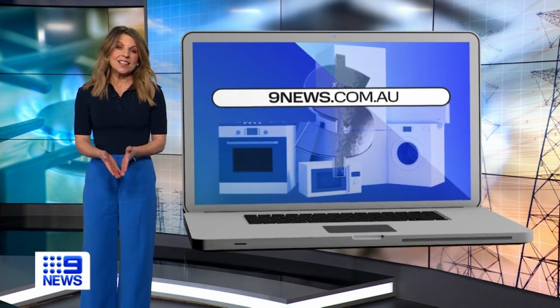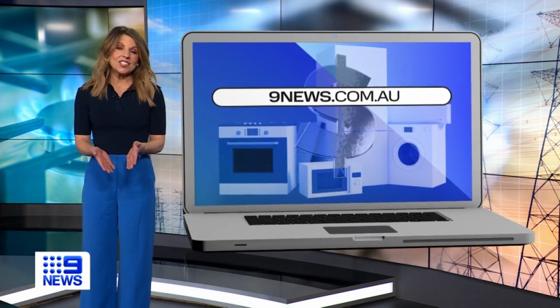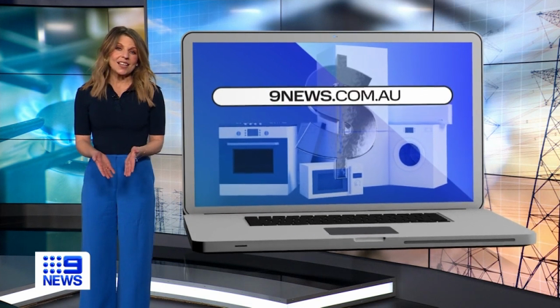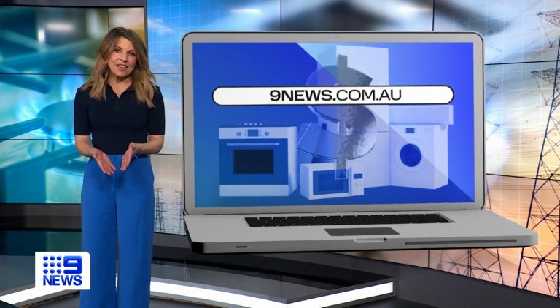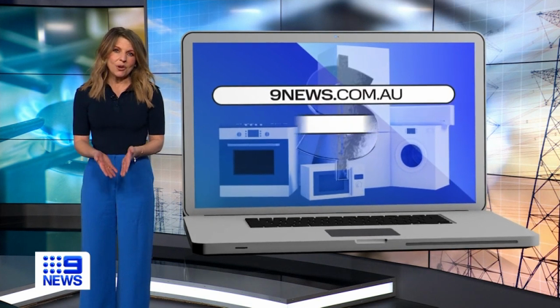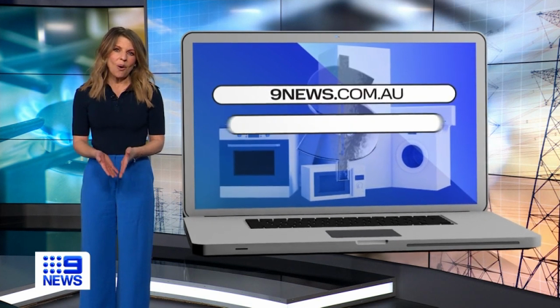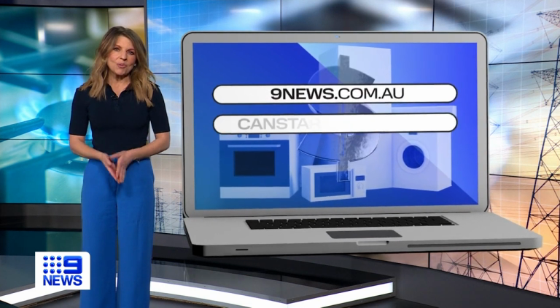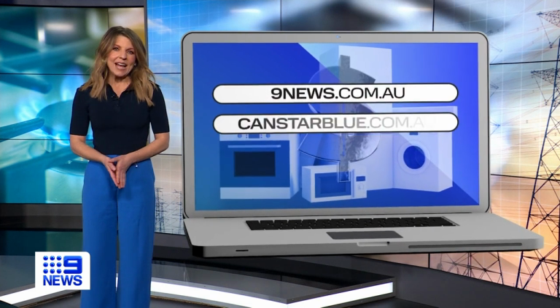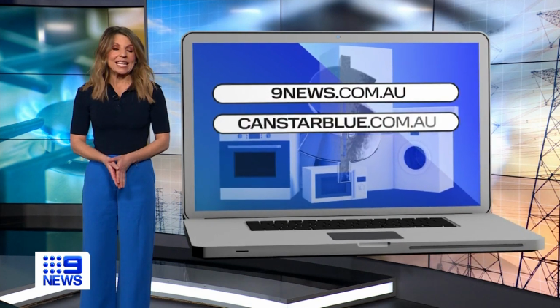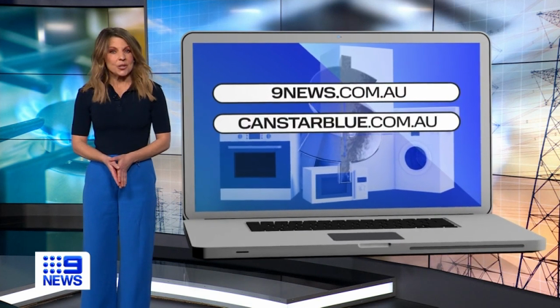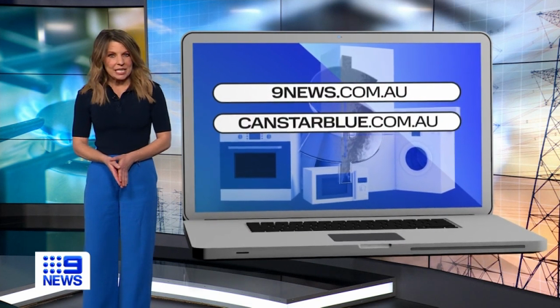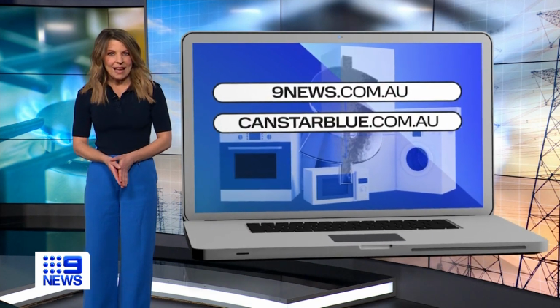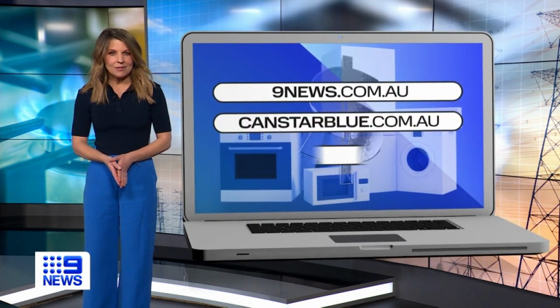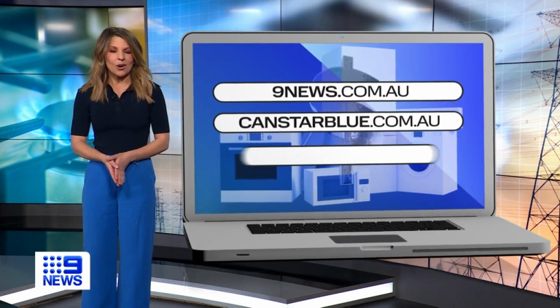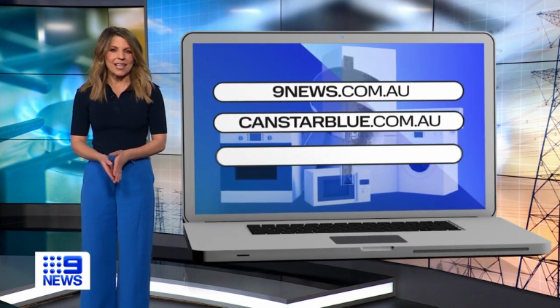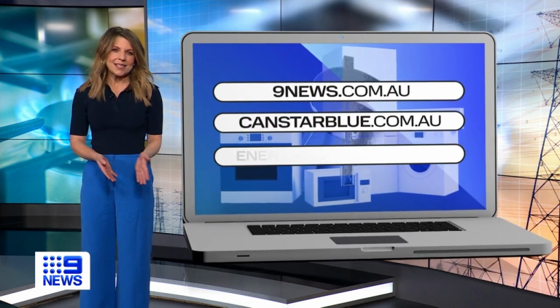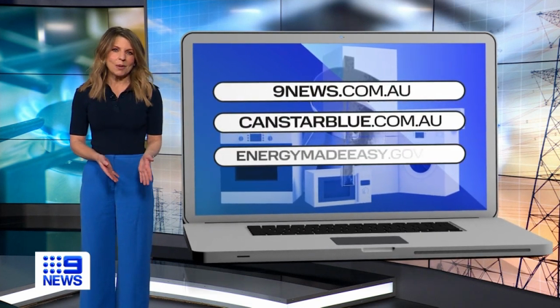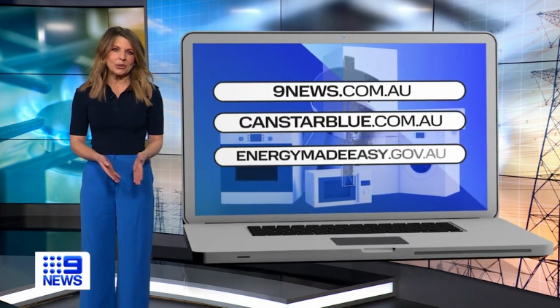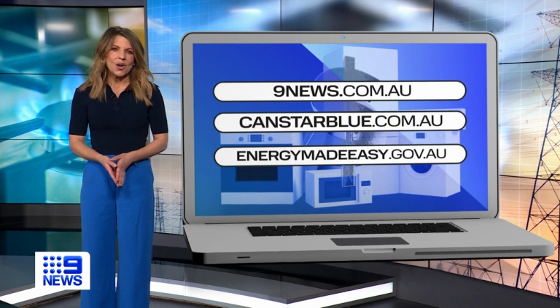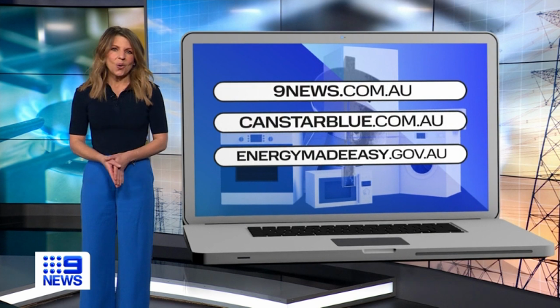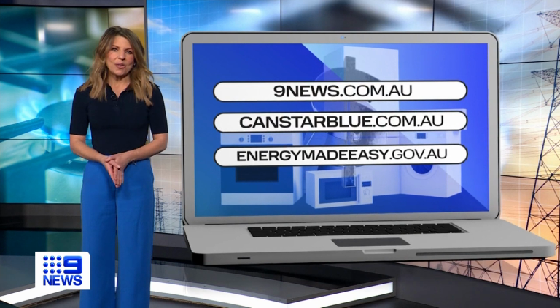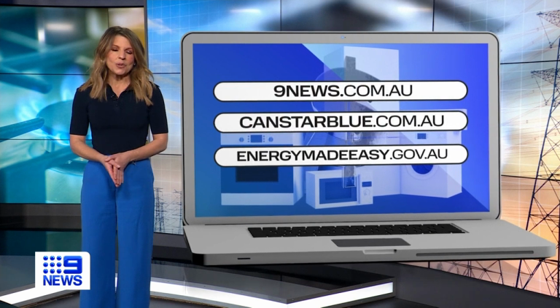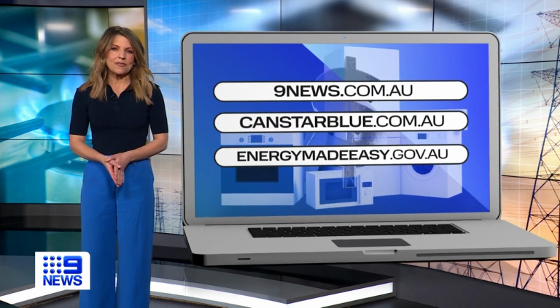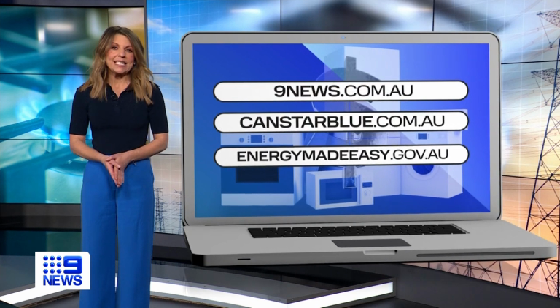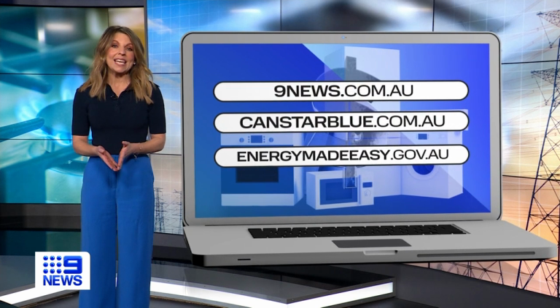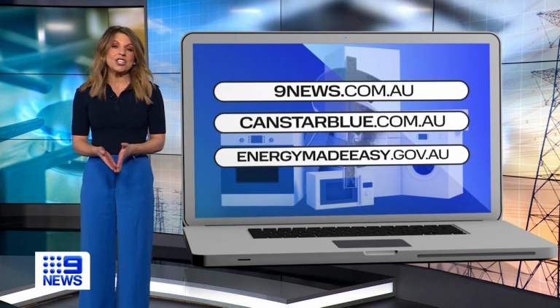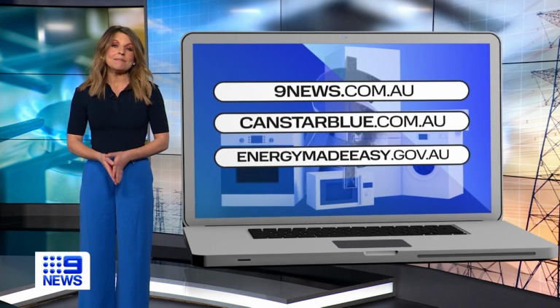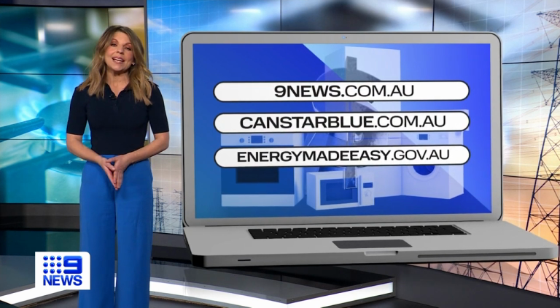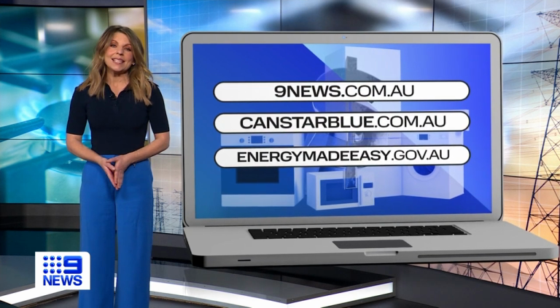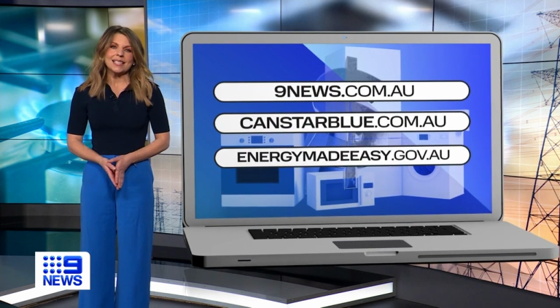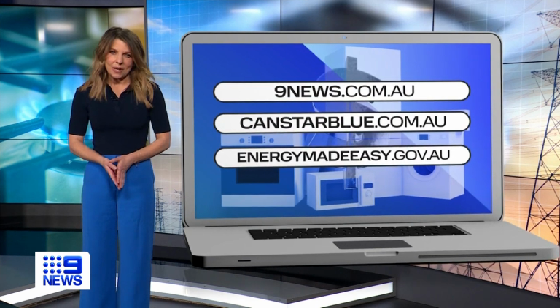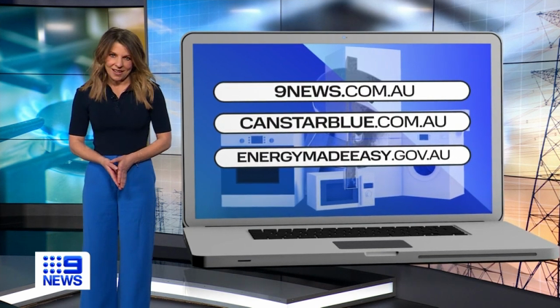And to check if you're on the right electricity plan, go to CanStar Blue or the federal government's Energy Made Easy website.